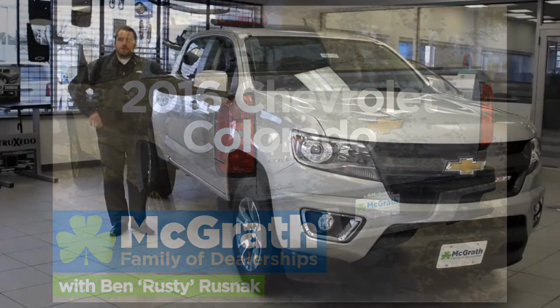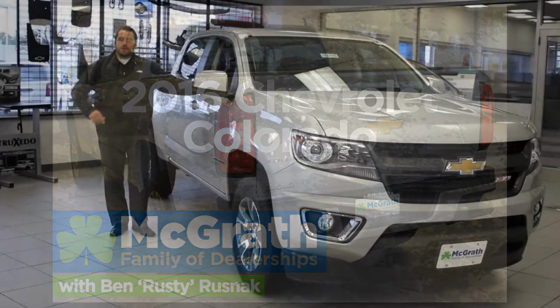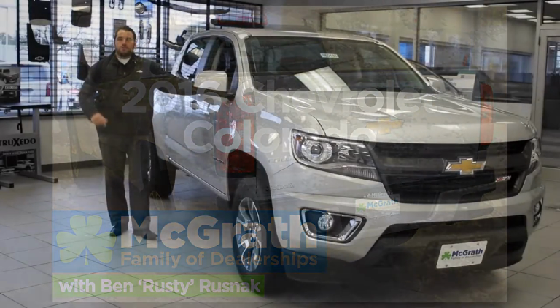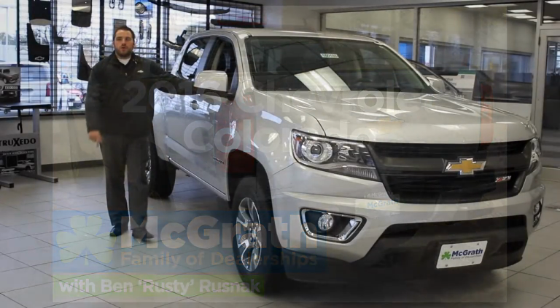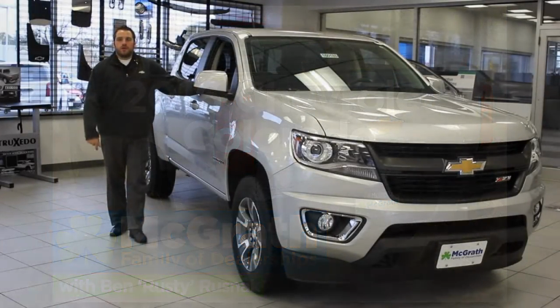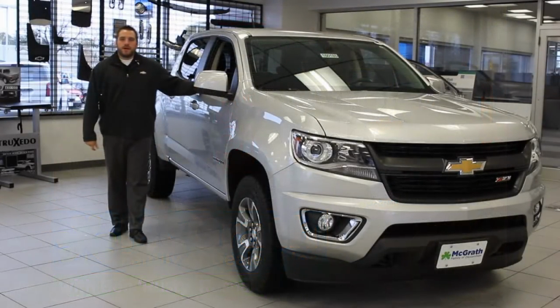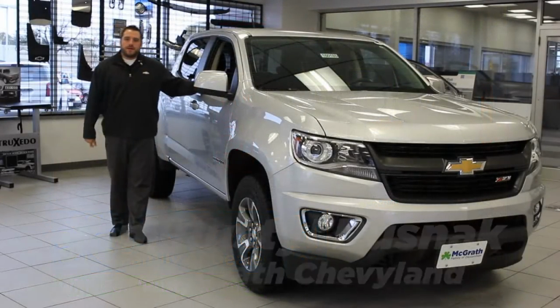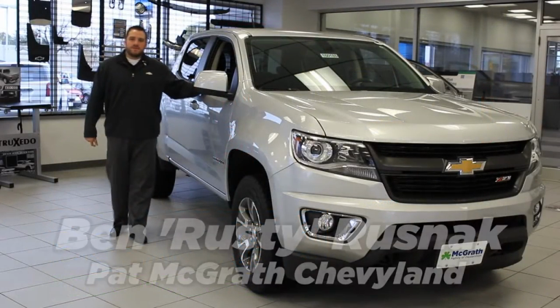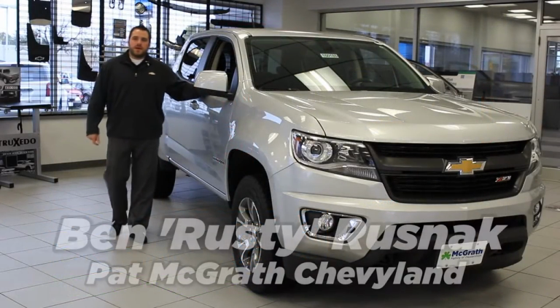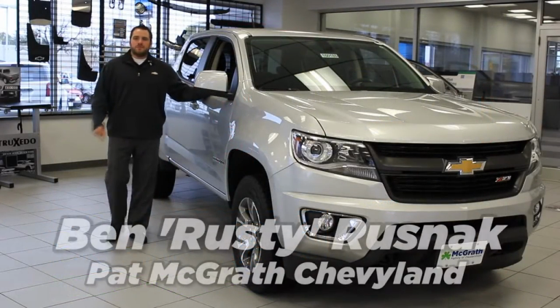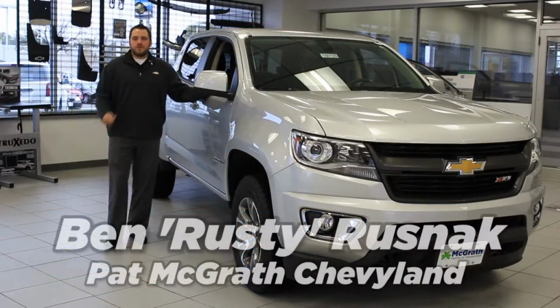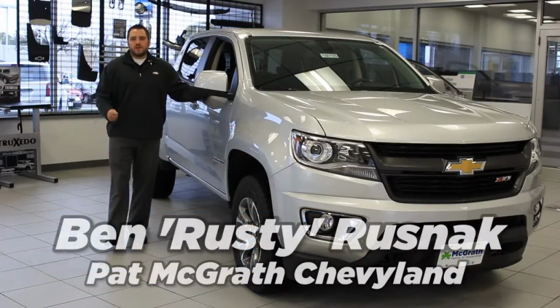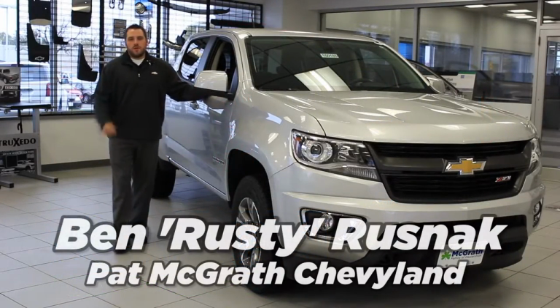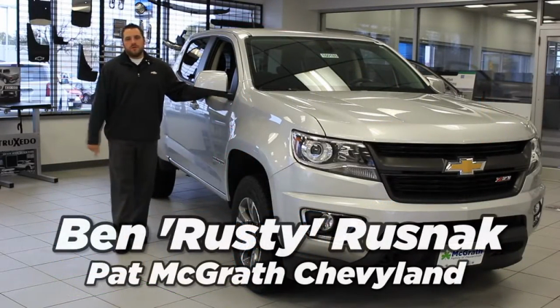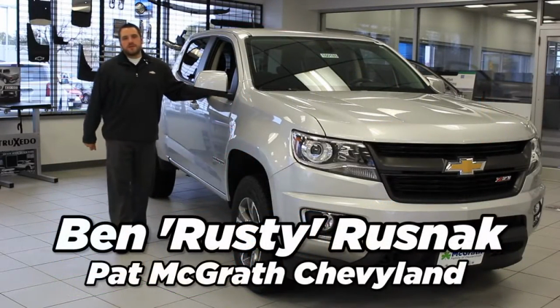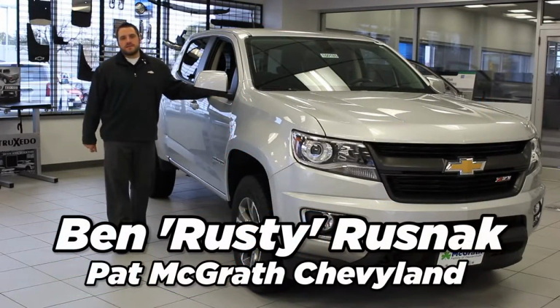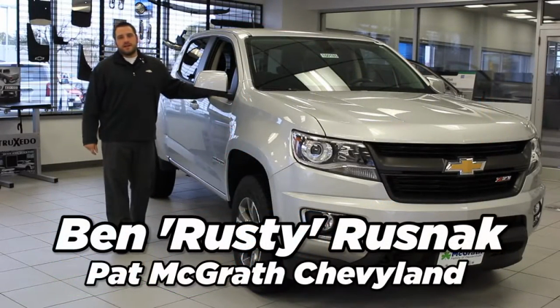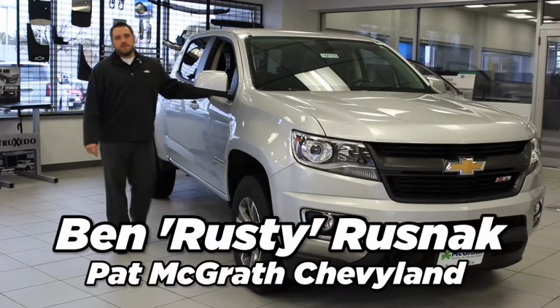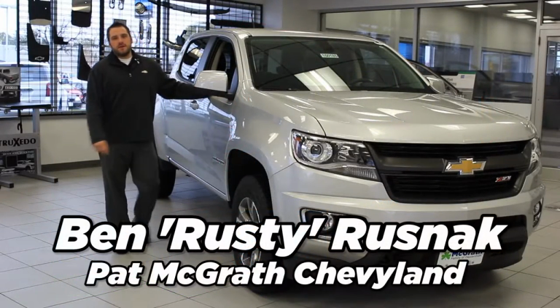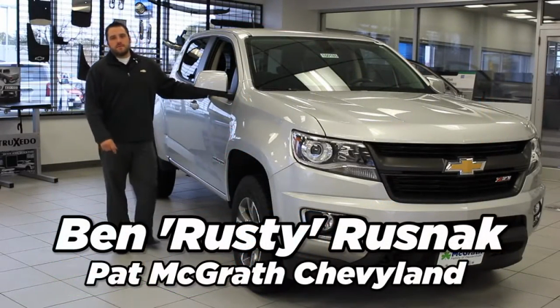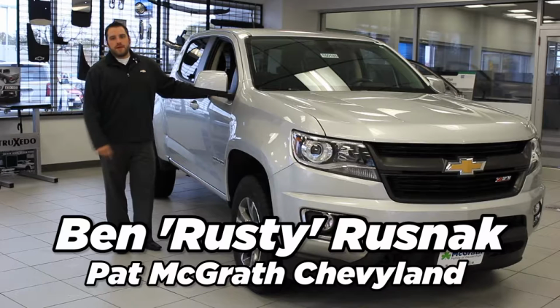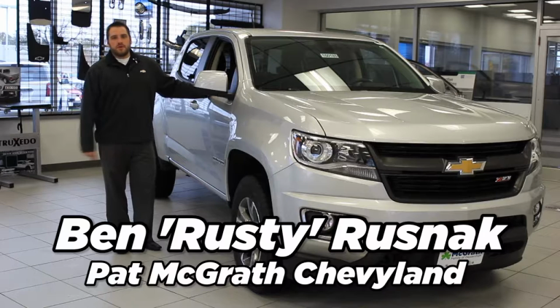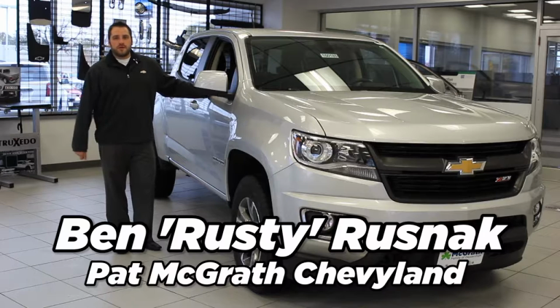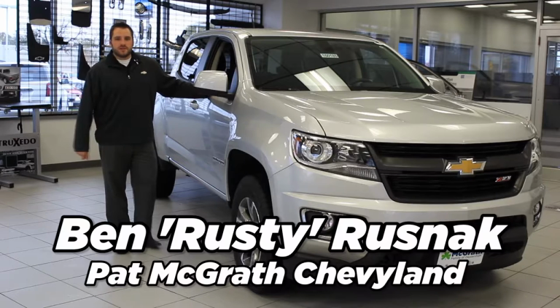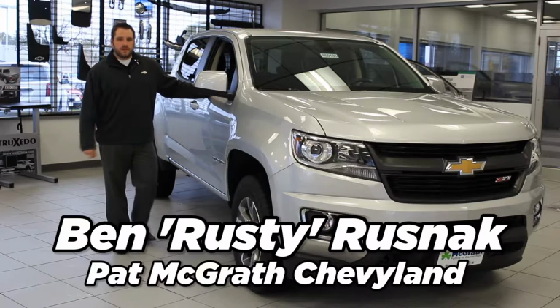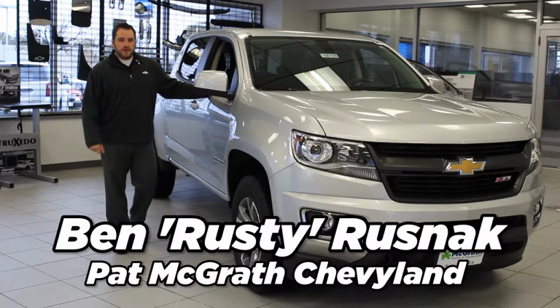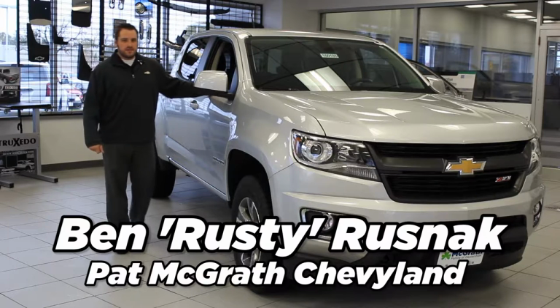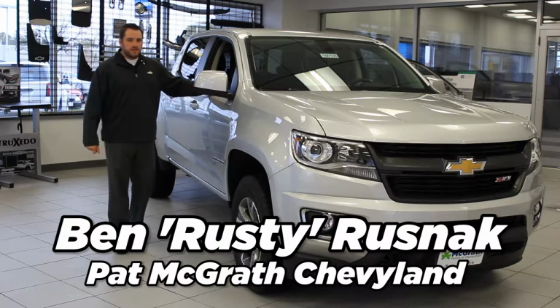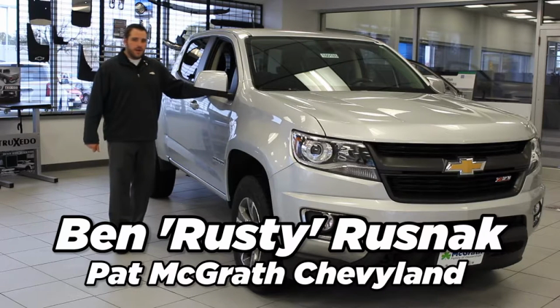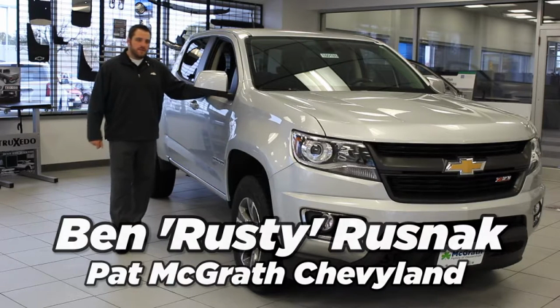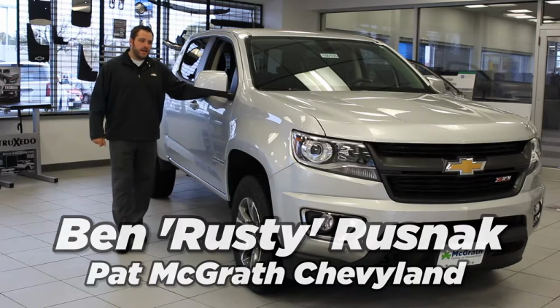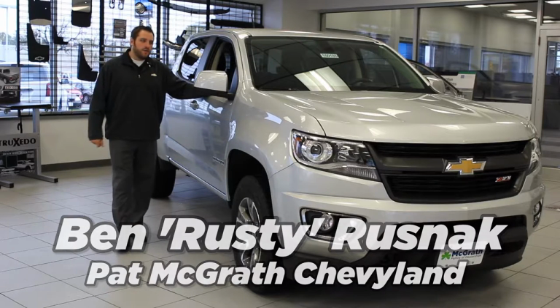Good morning. My name is Ben, but you can call me Rusty. I'm here at Pat McGrath's Chevy Land in Cedar Rapids, Iowa.